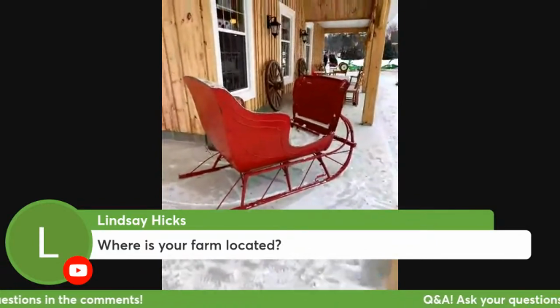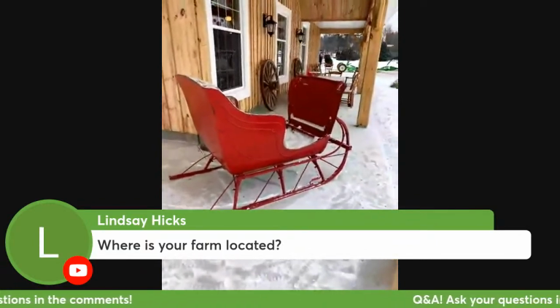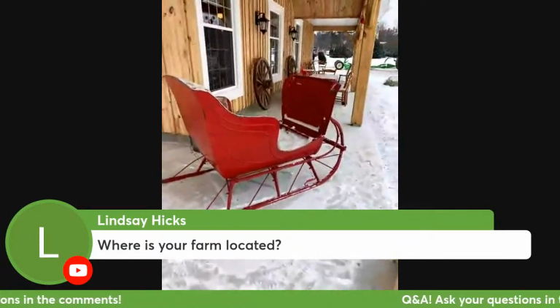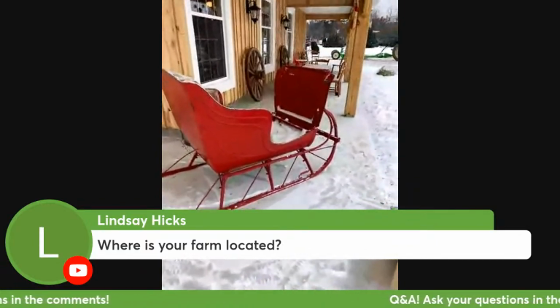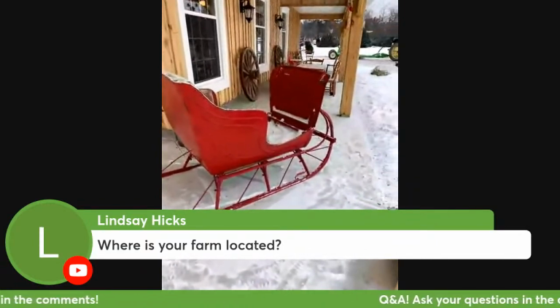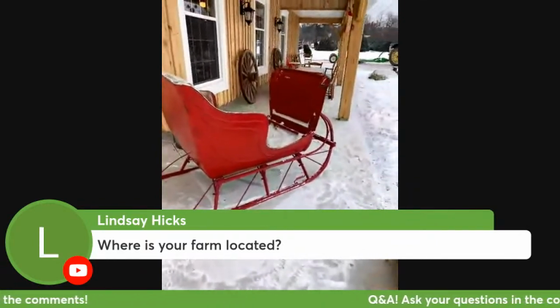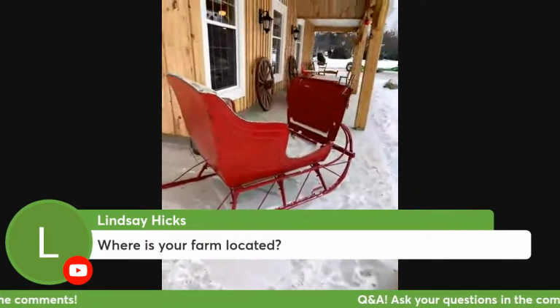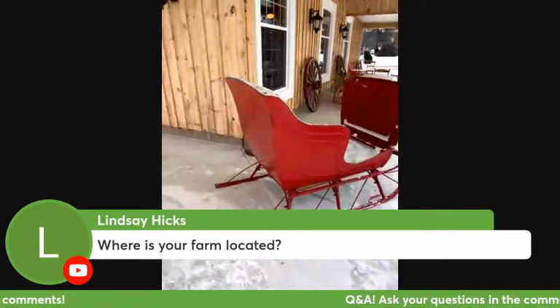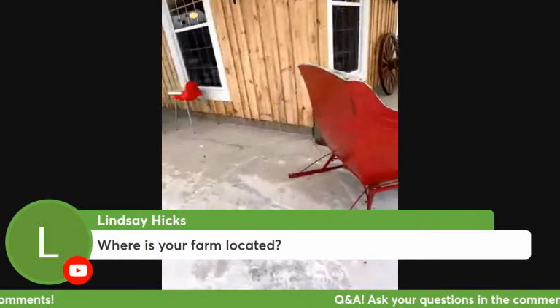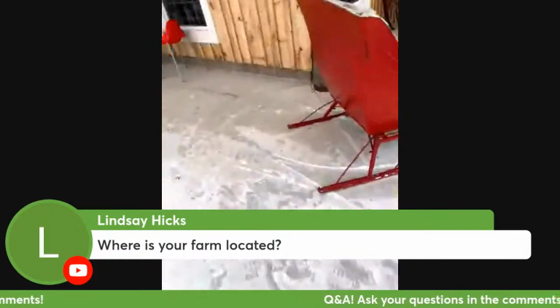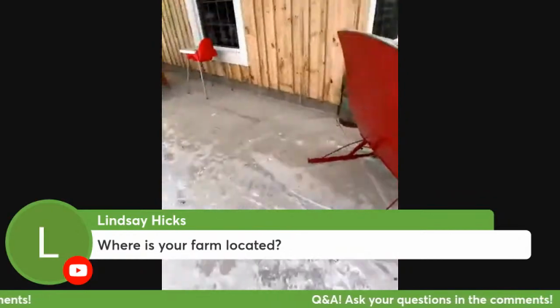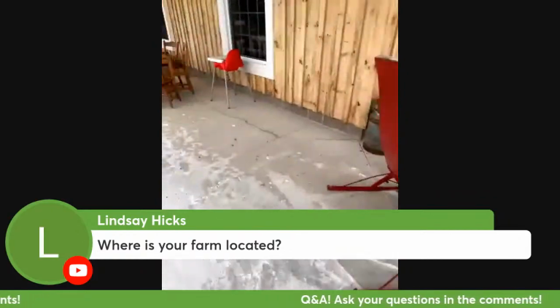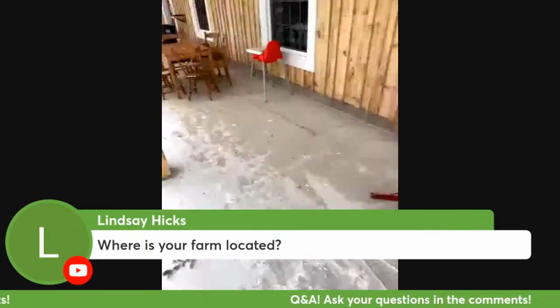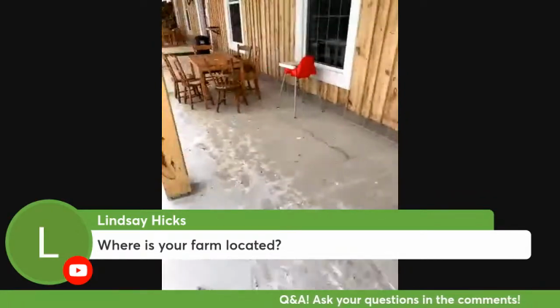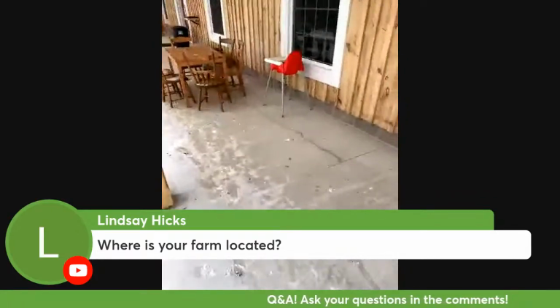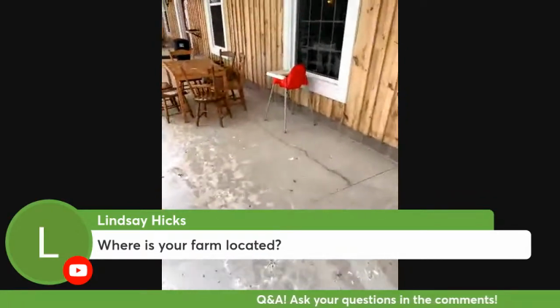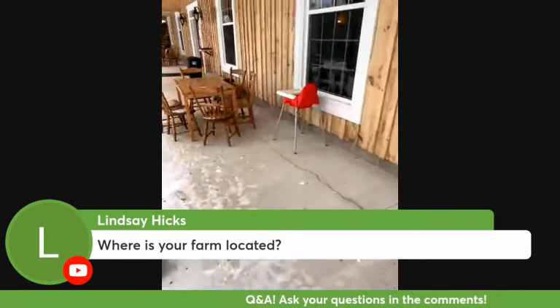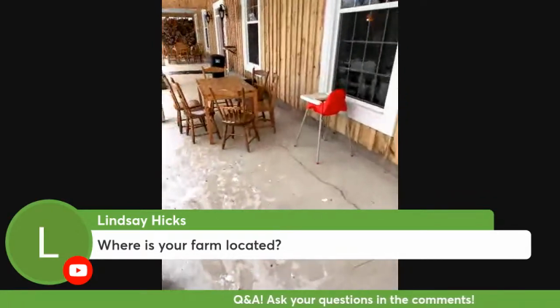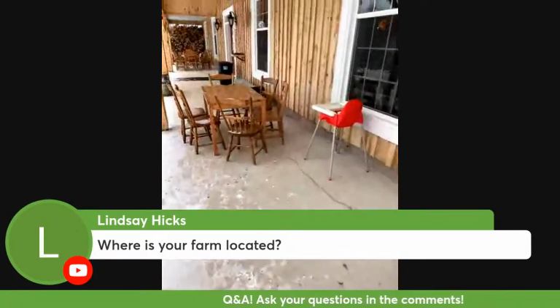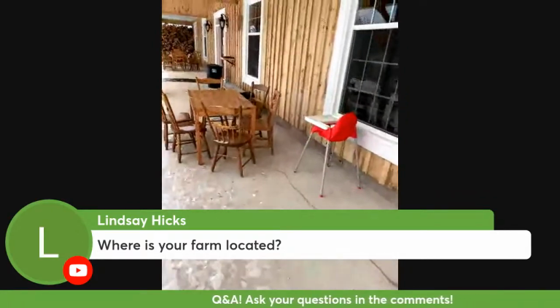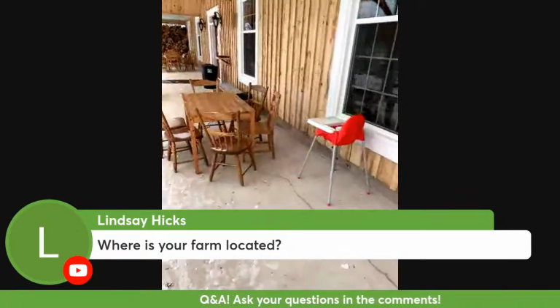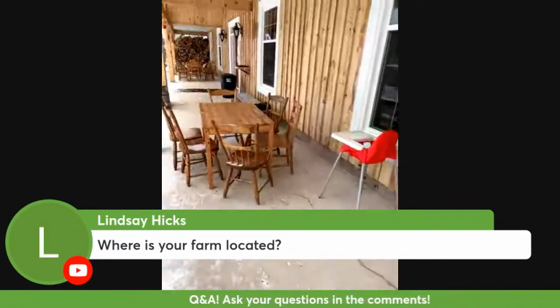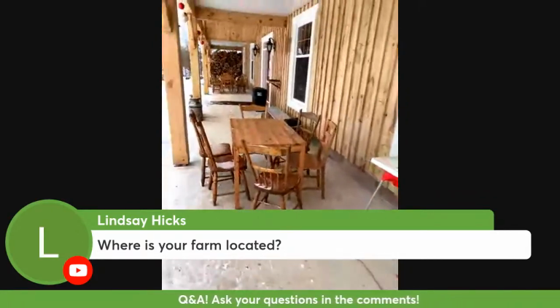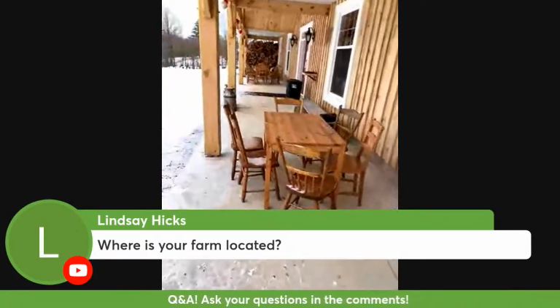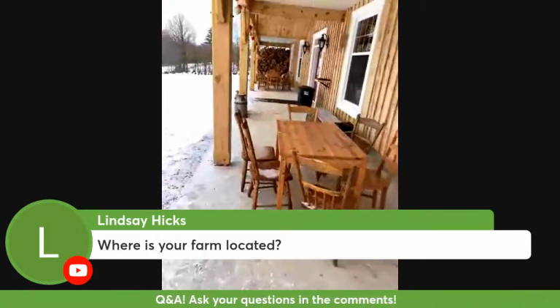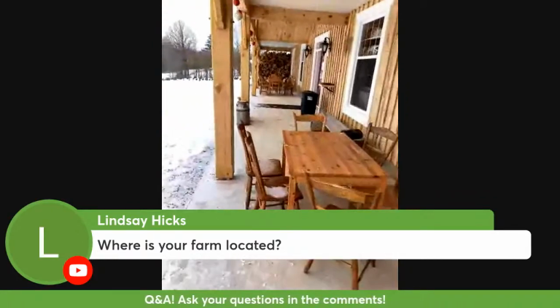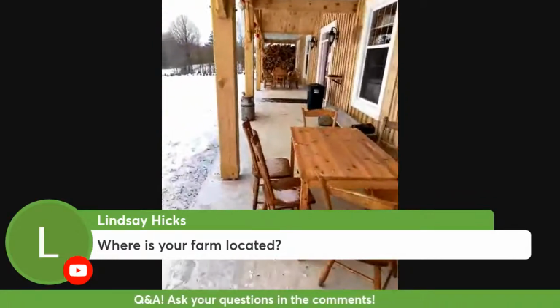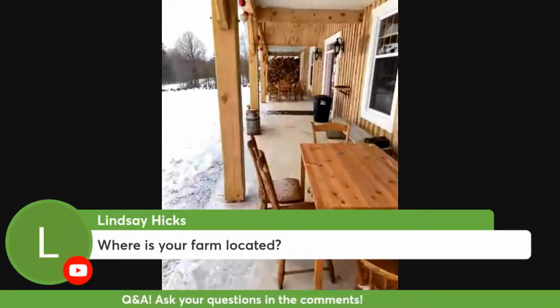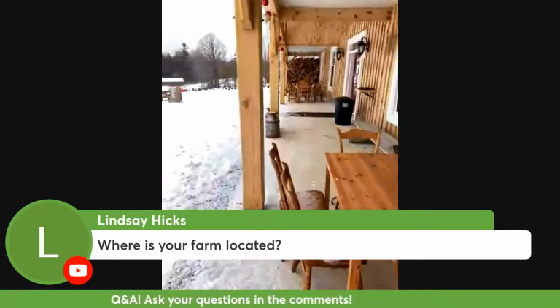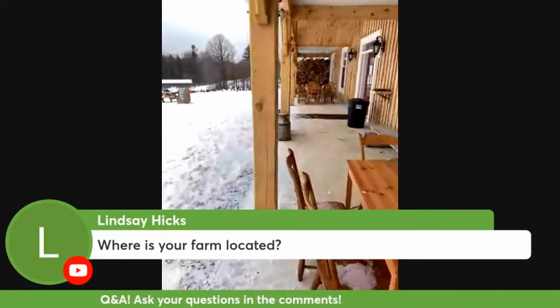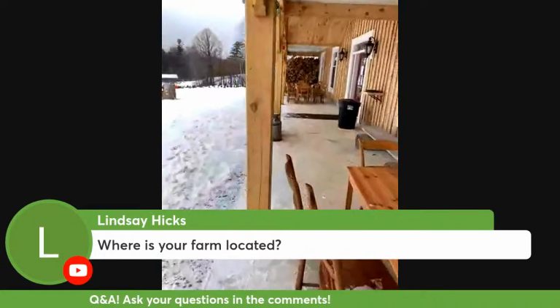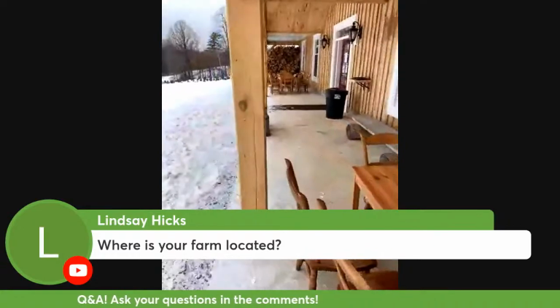Our farm is located in between Almonte and Pakenham, which is just about half an hour from Ottawa.